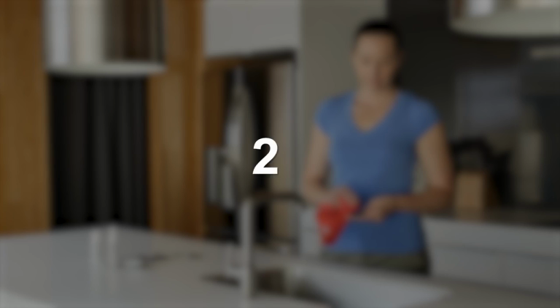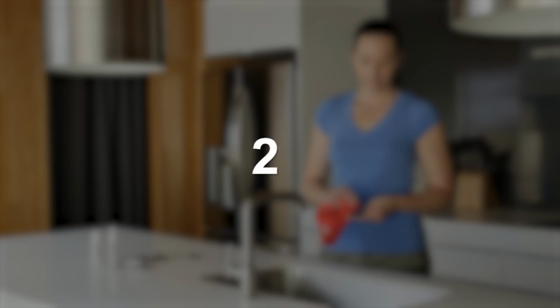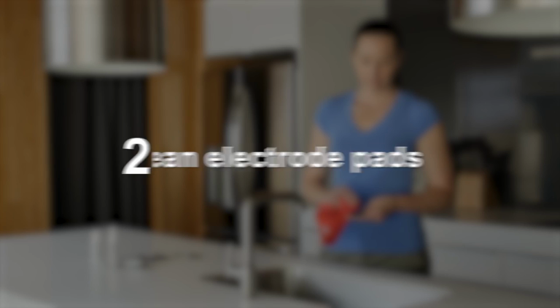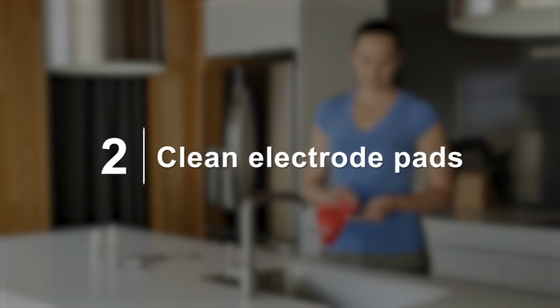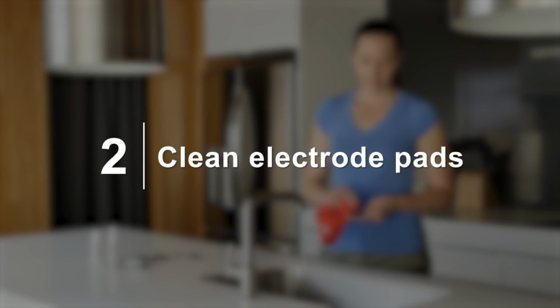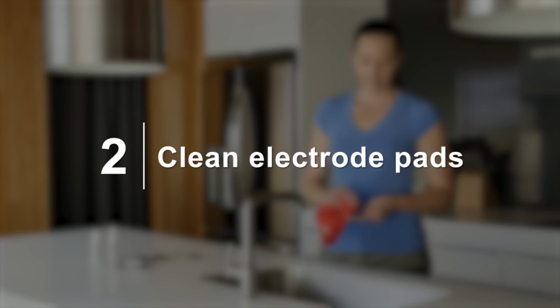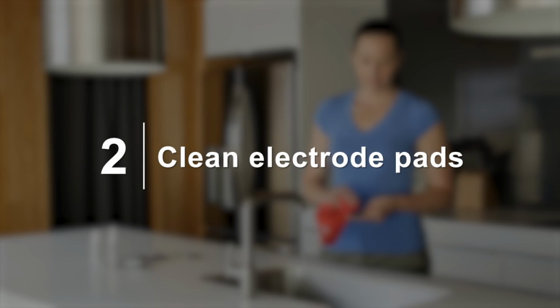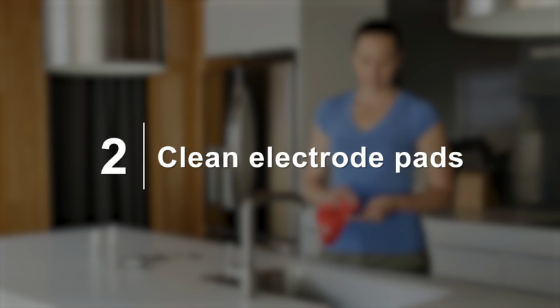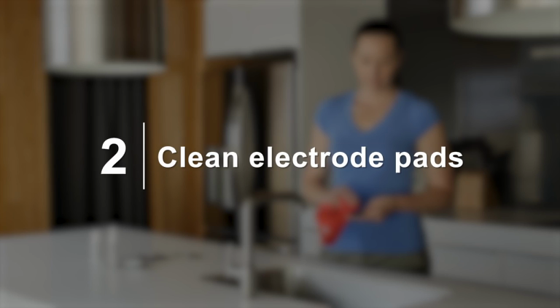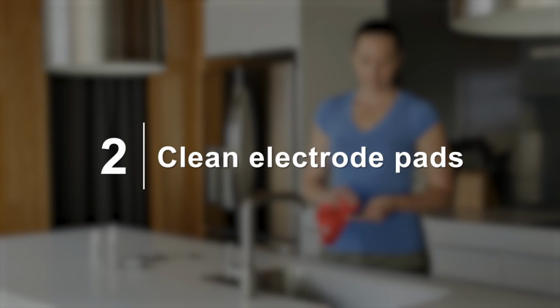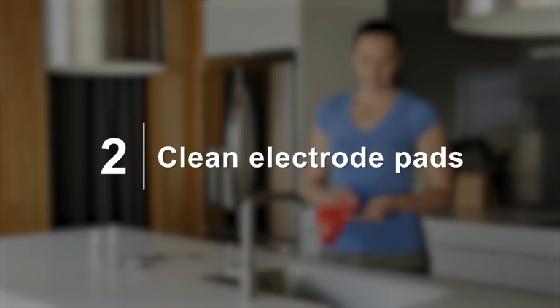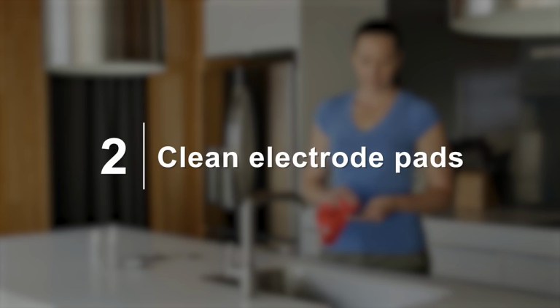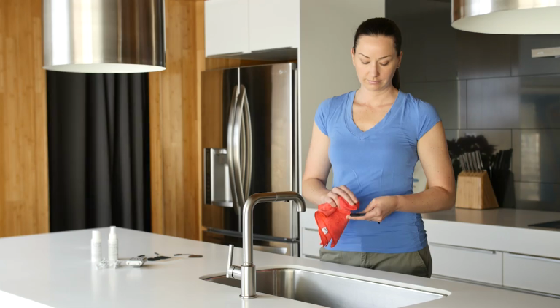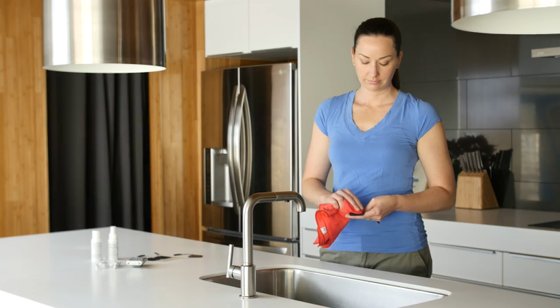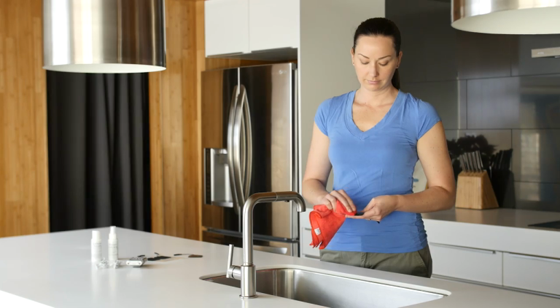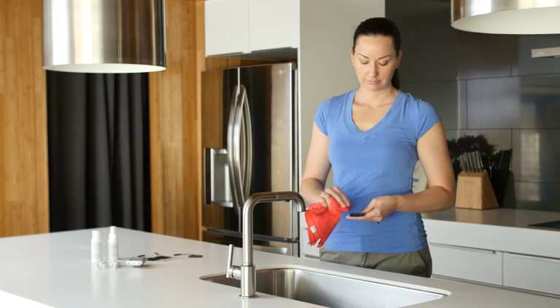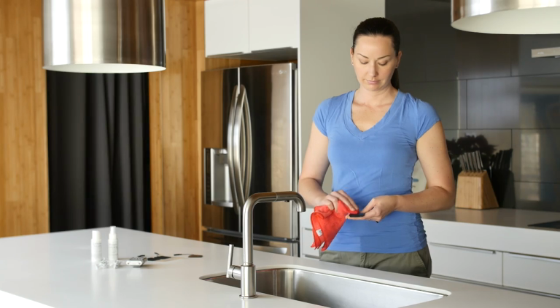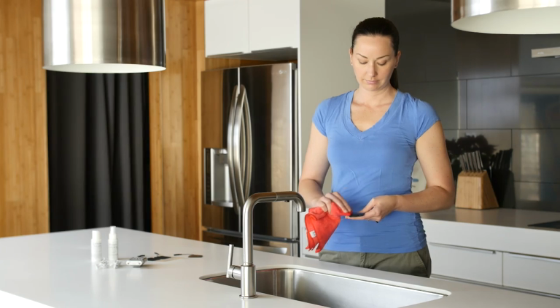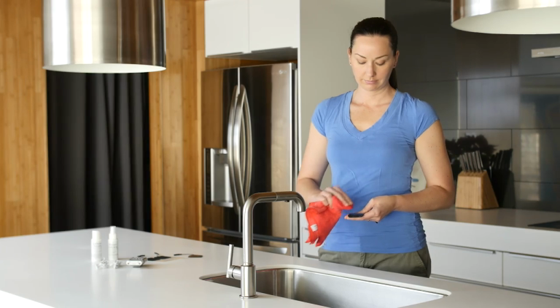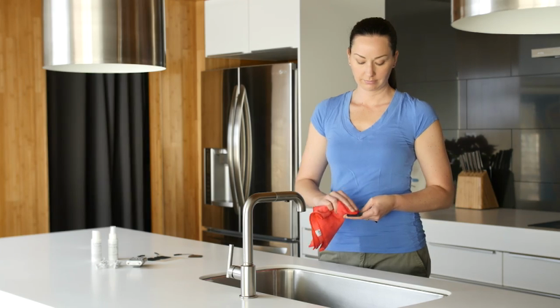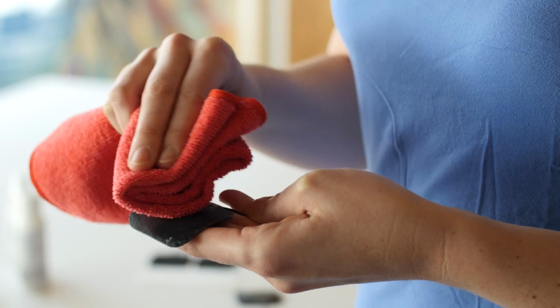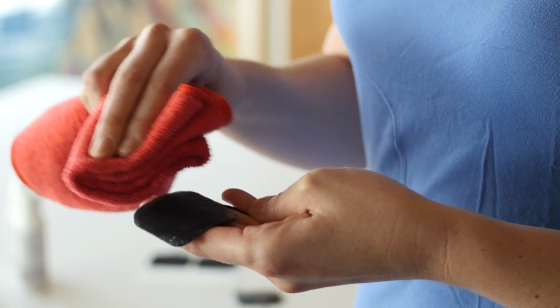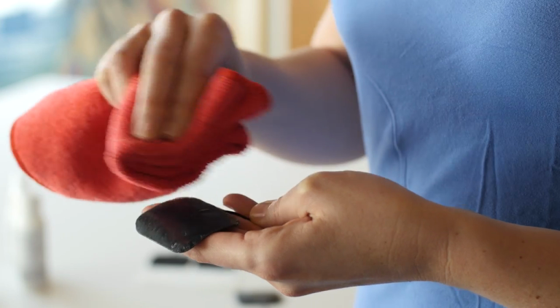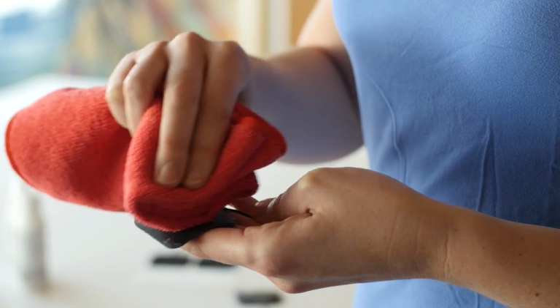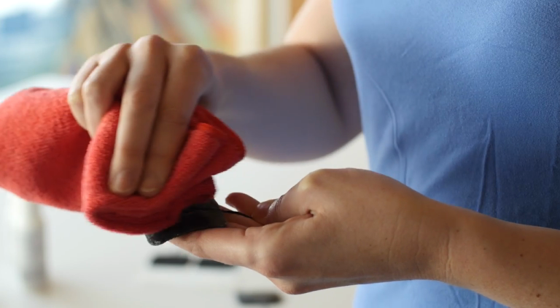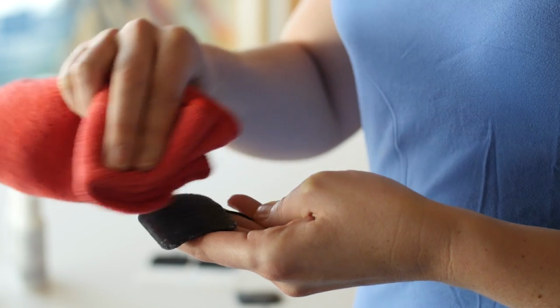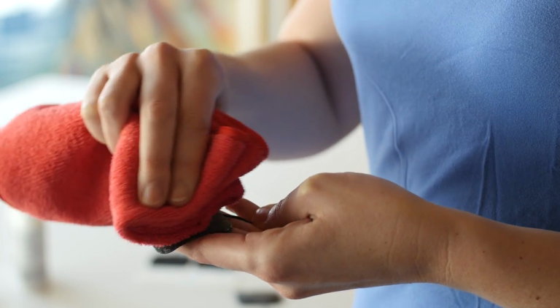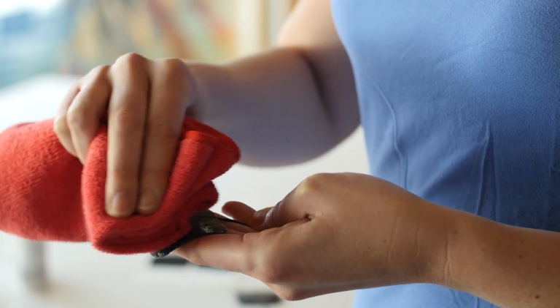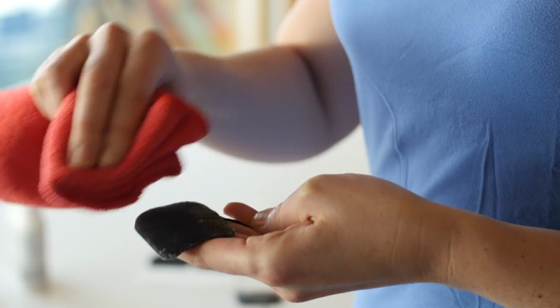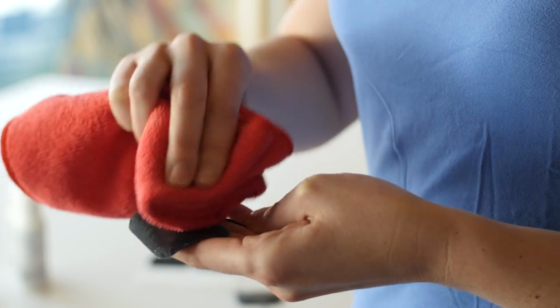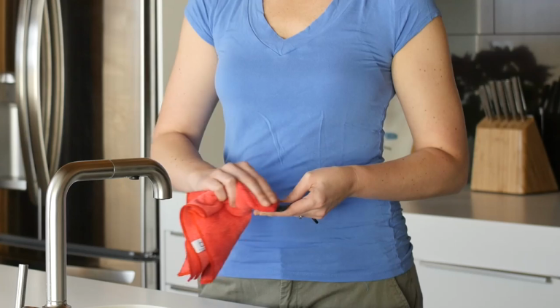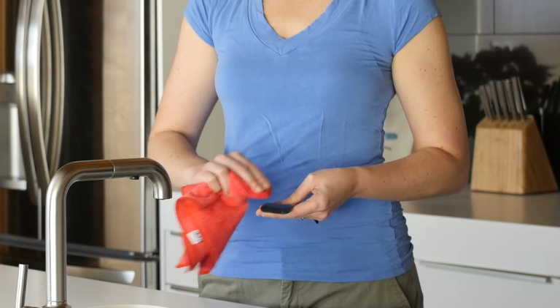Two: clean electrode pads. After each use, clean your TENS electrodes with a moist cloth.